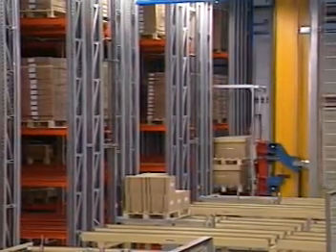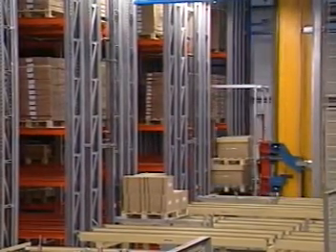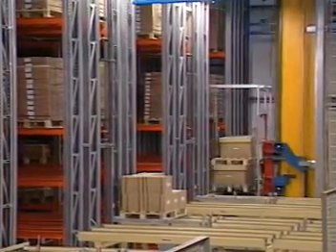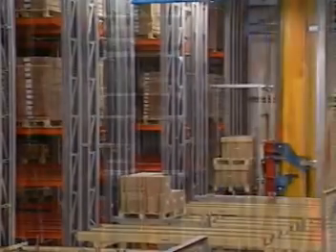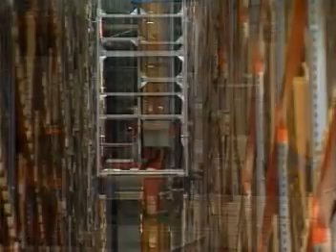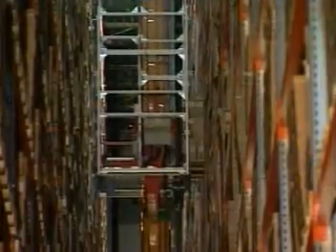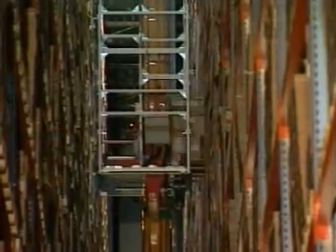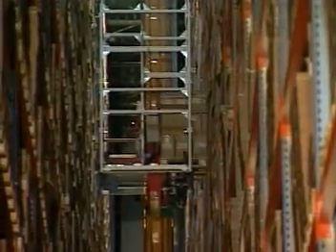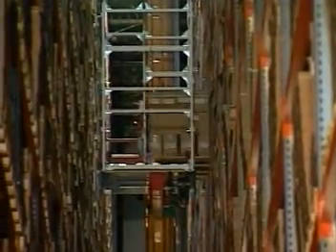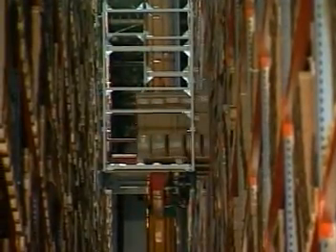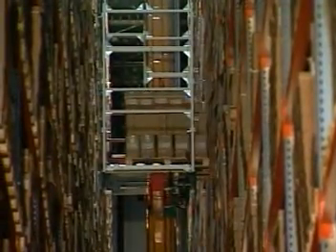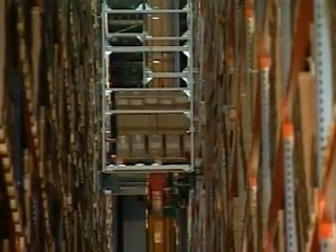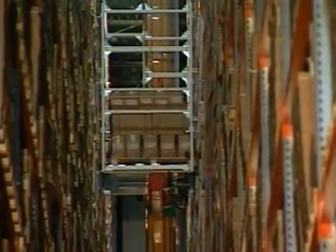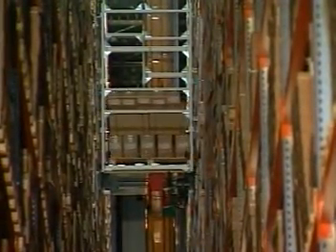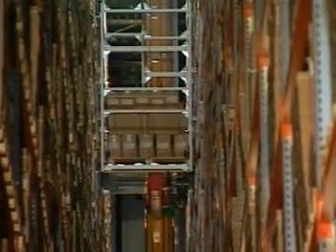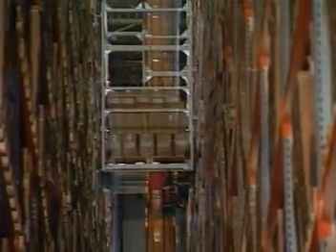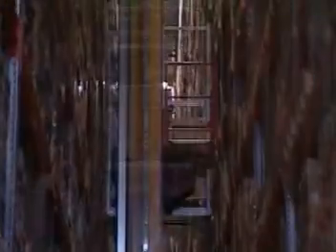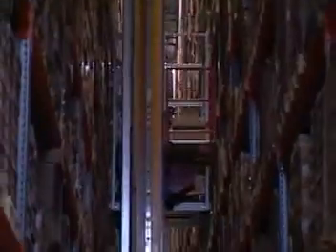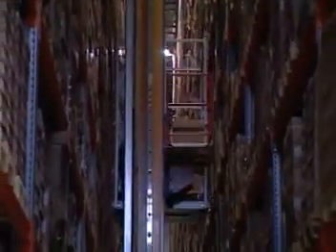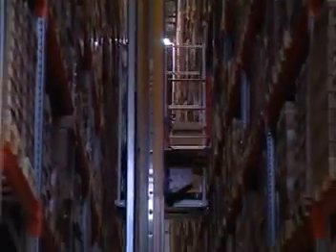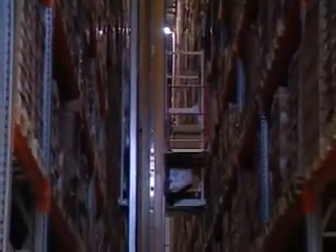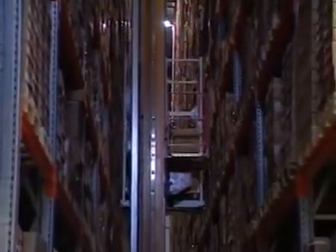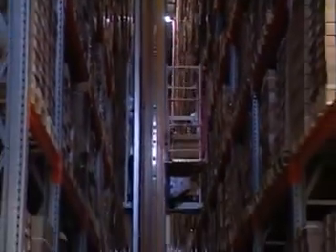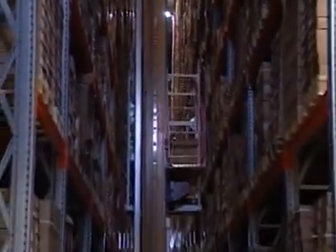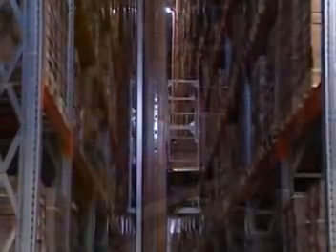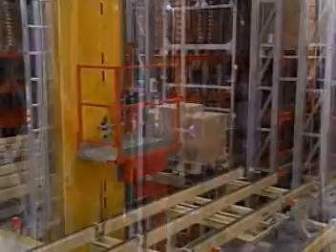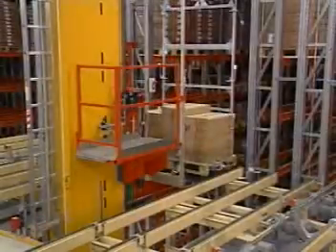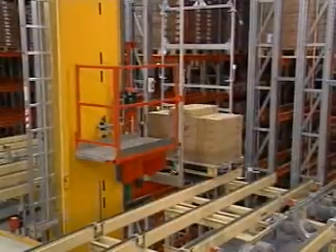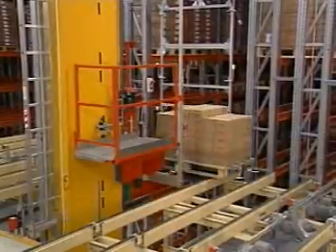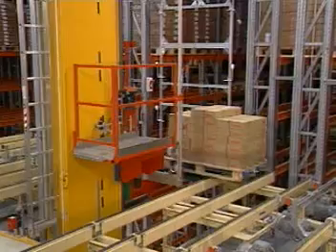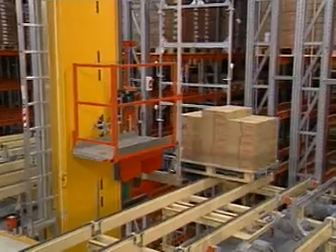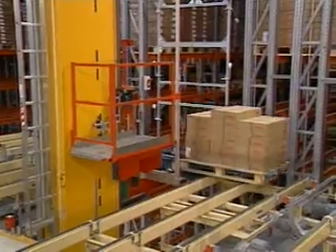Automated storage and retrieval systems provide efficient throughput, as well as many other benefits.